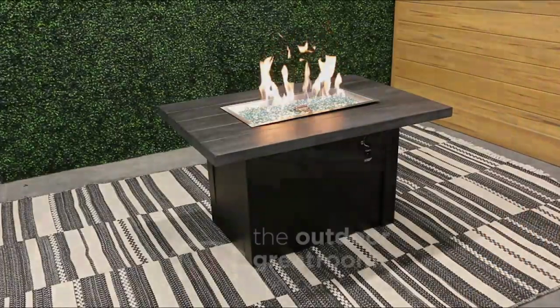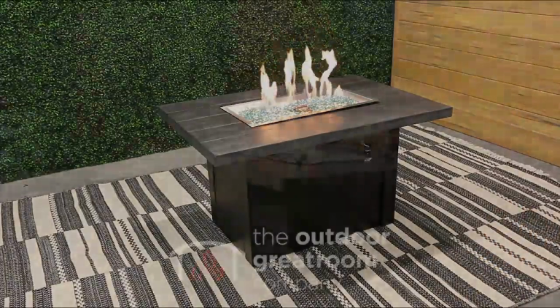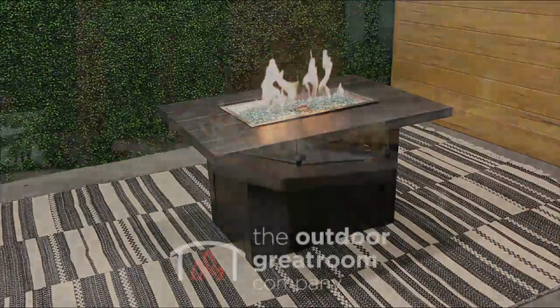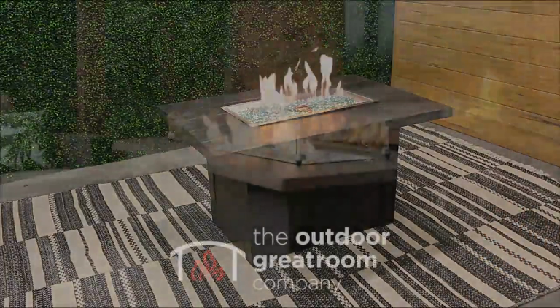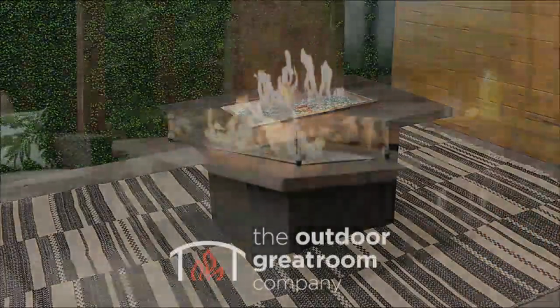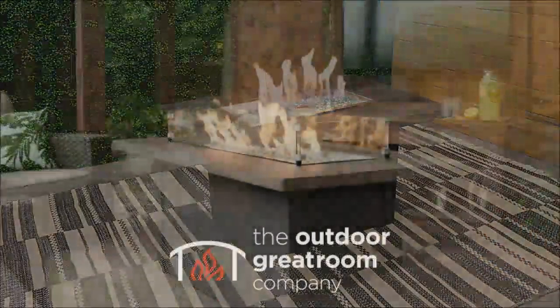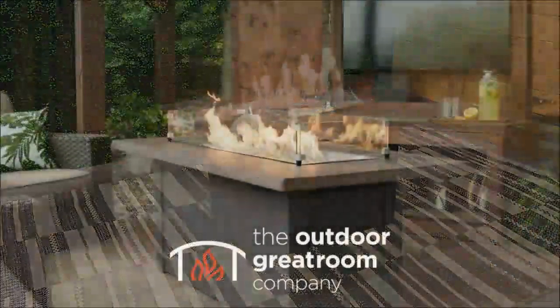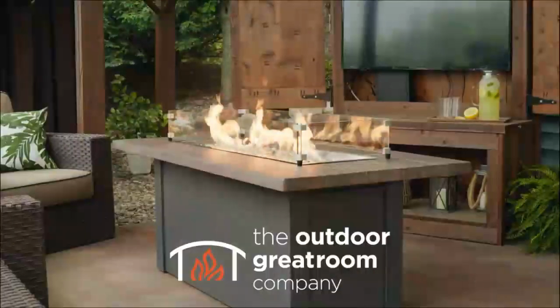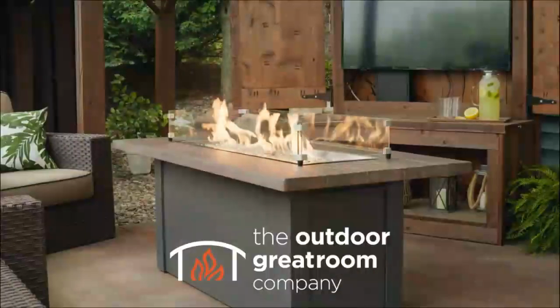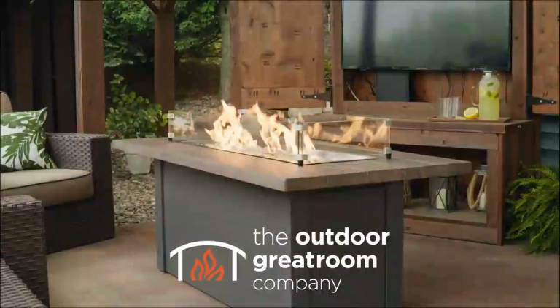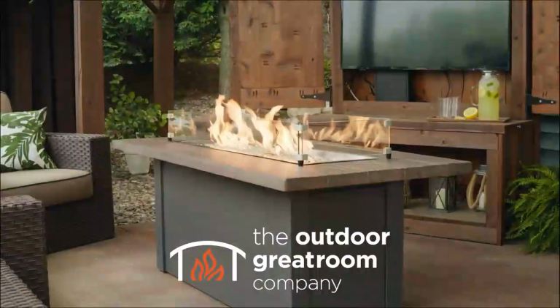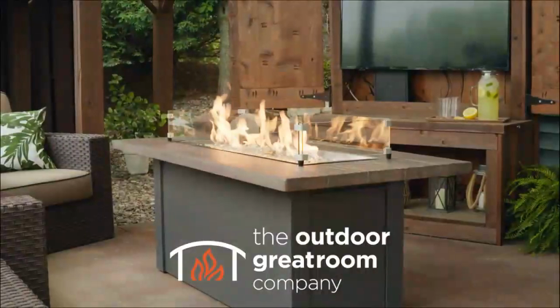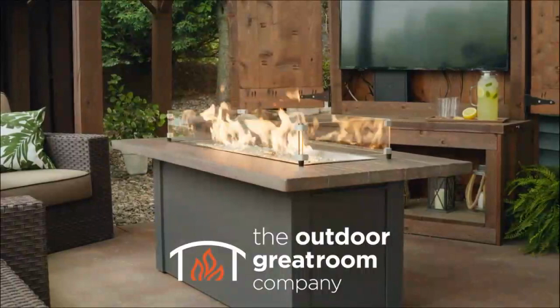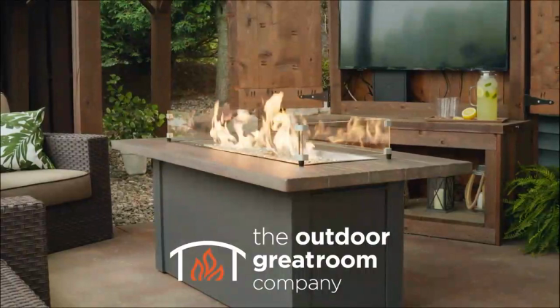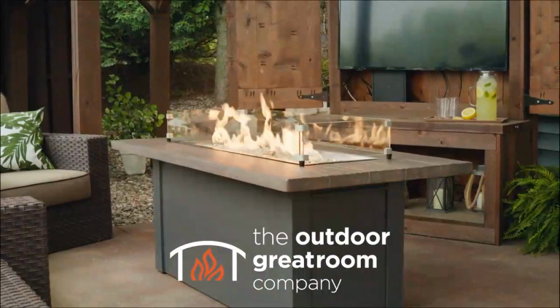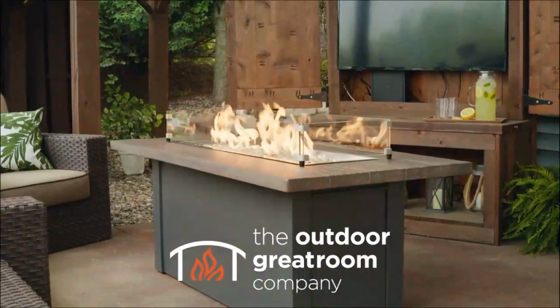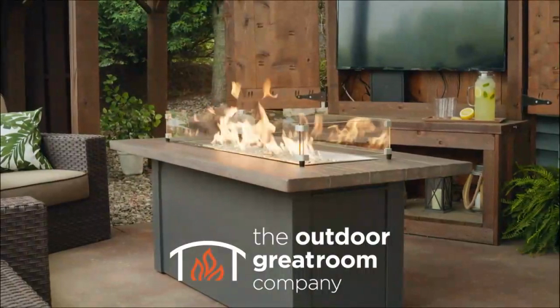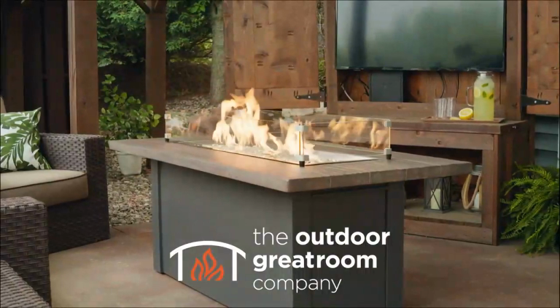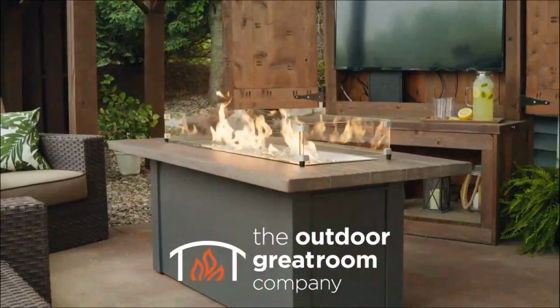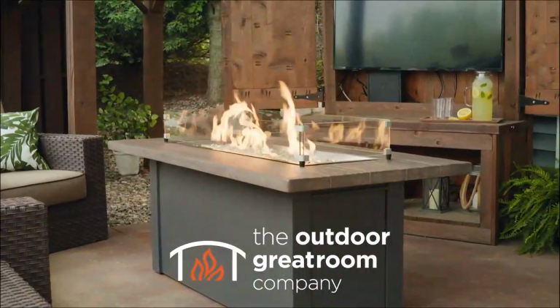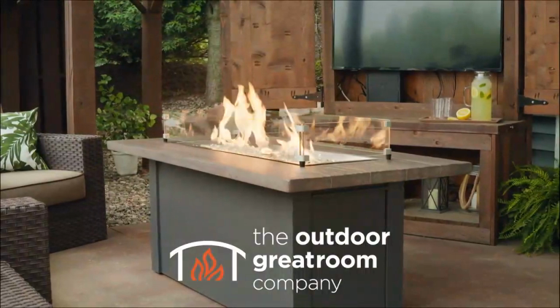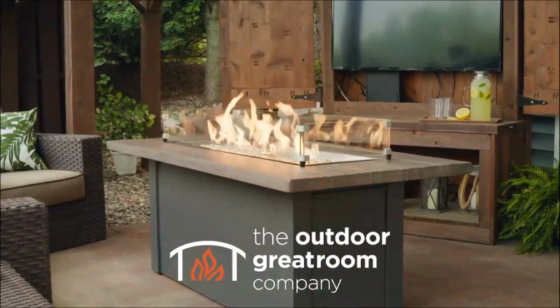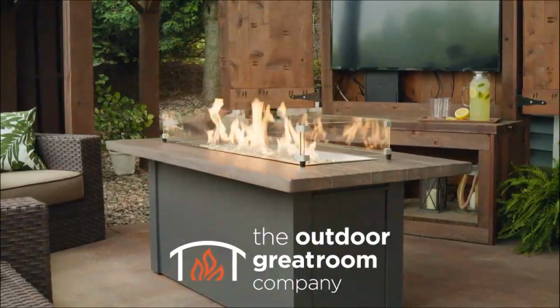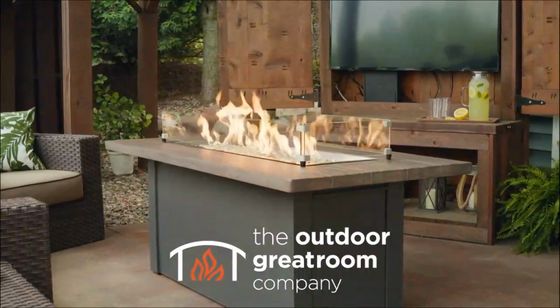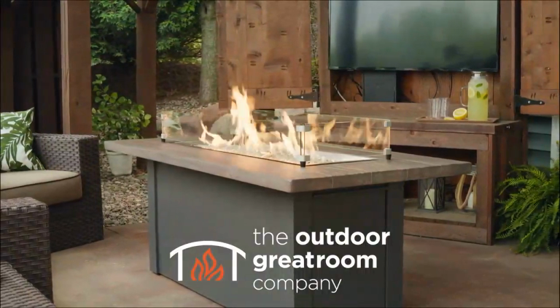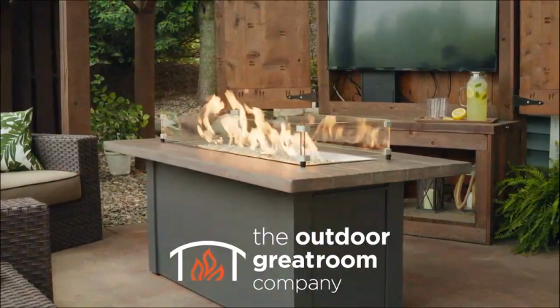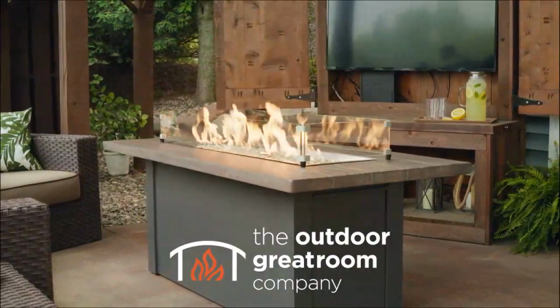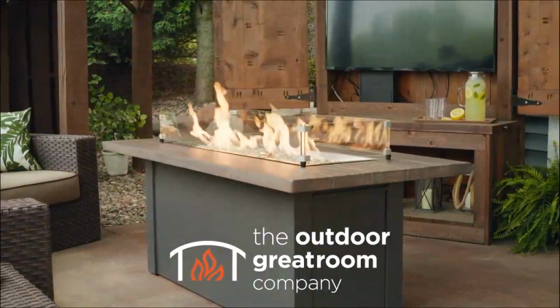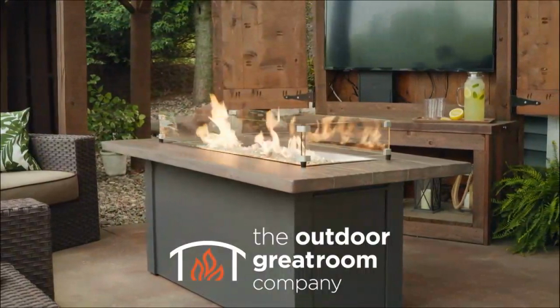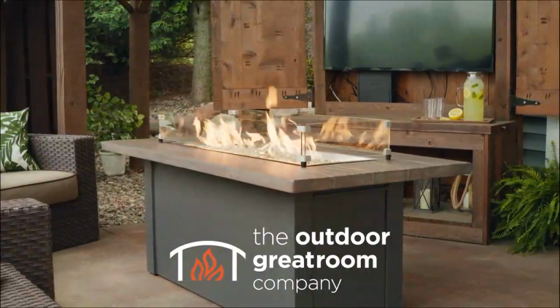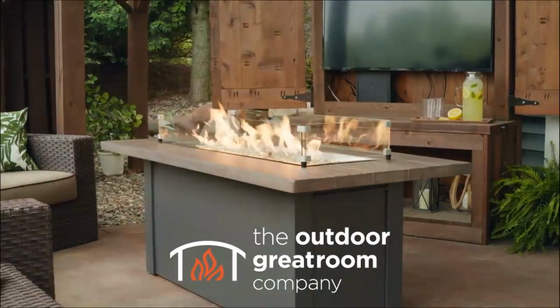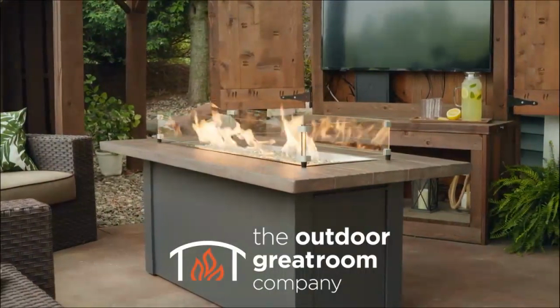And that's it! You are all set to enjoy your new Havenwood fire table from the Outdoor Great Room Company.